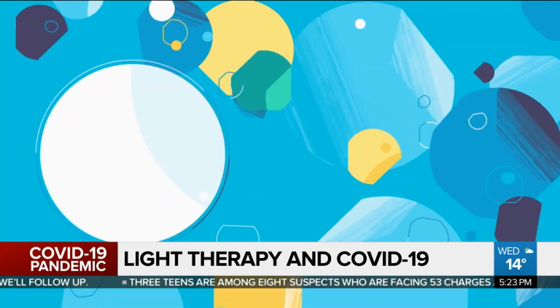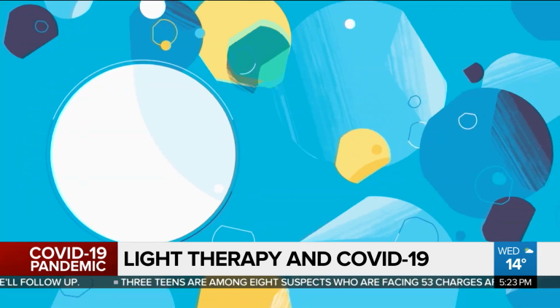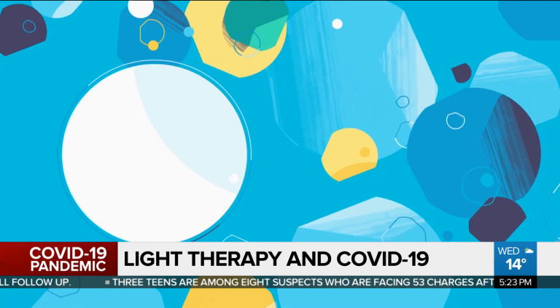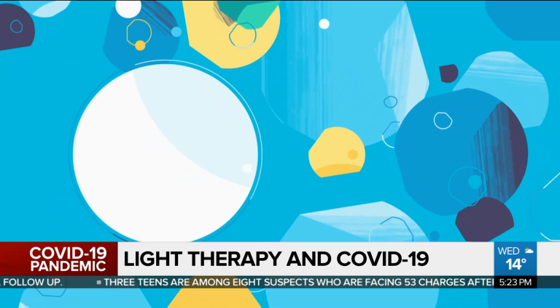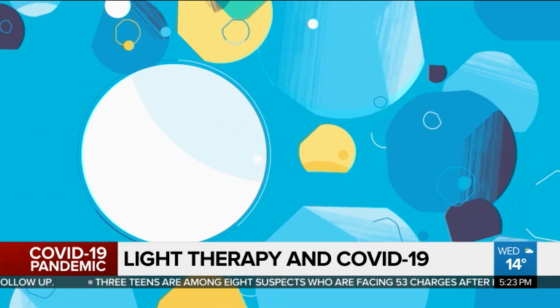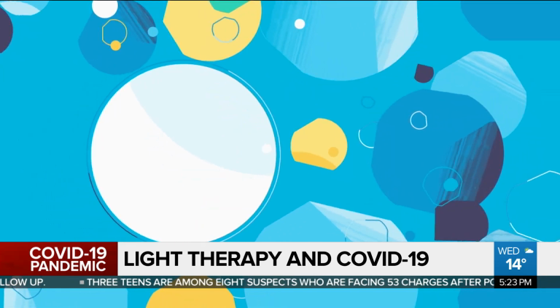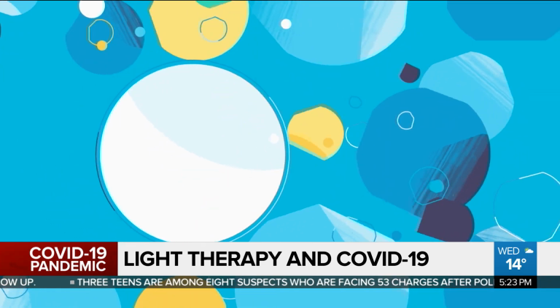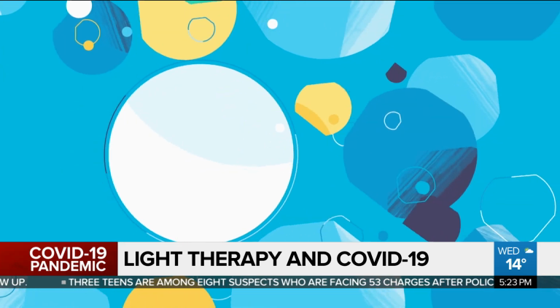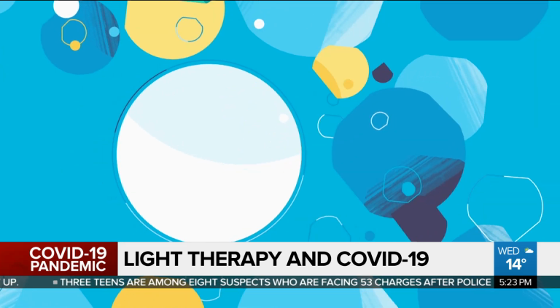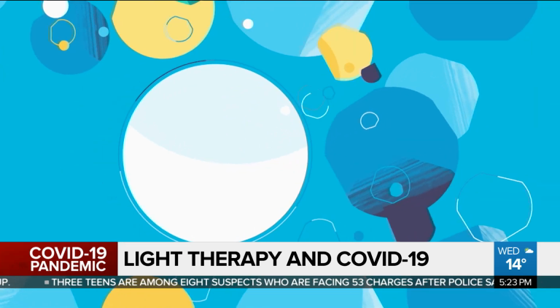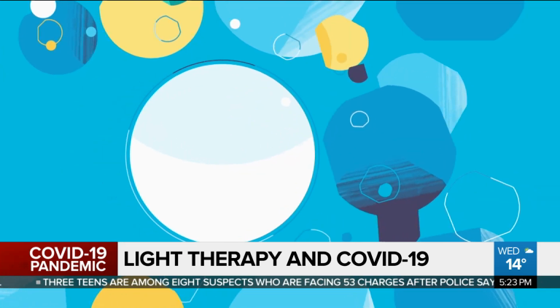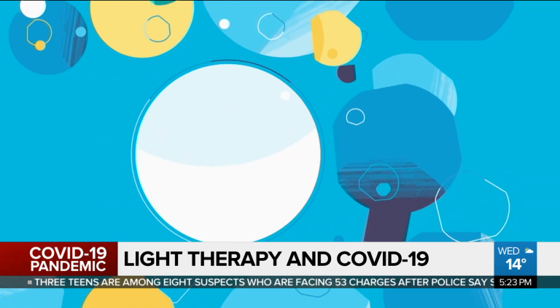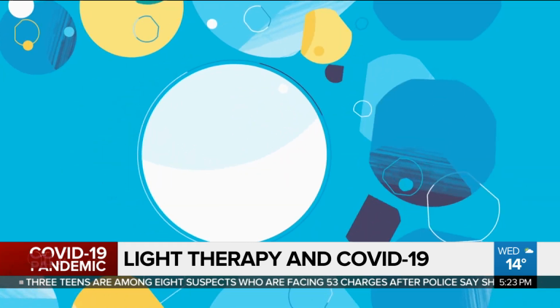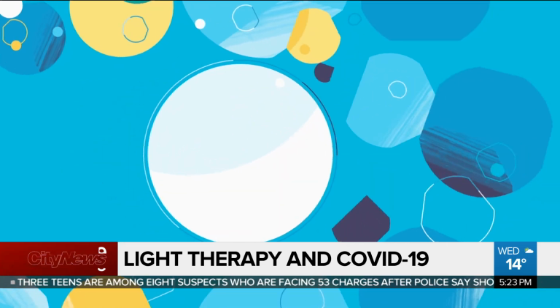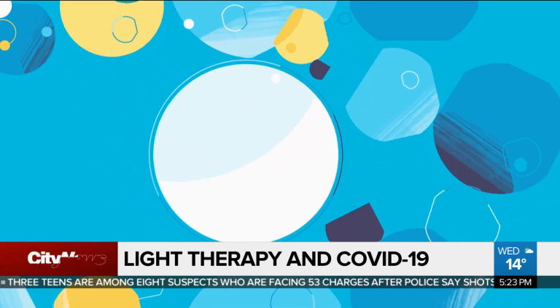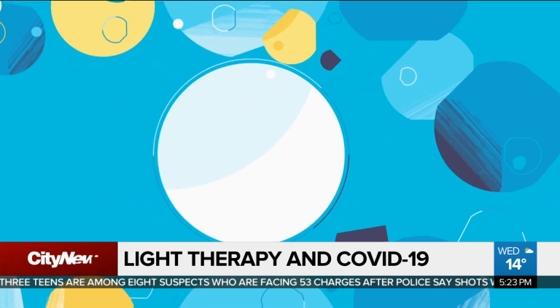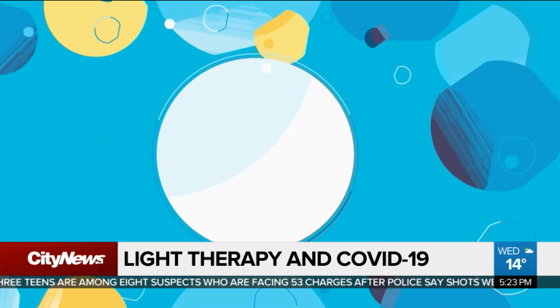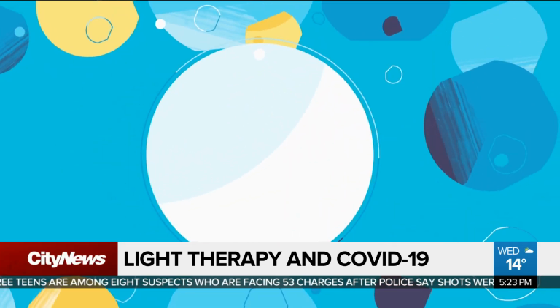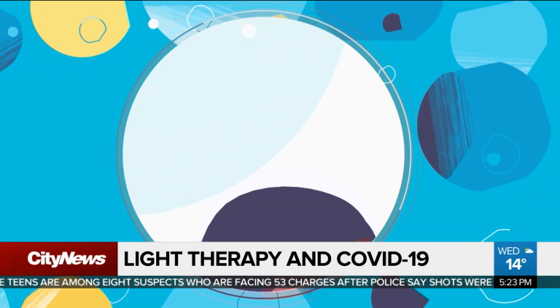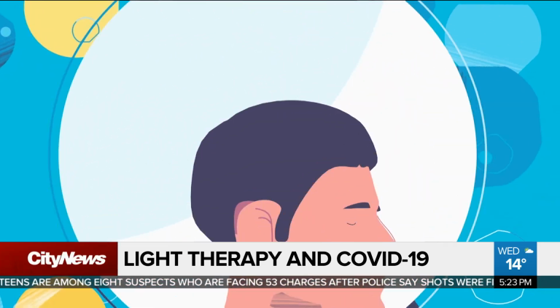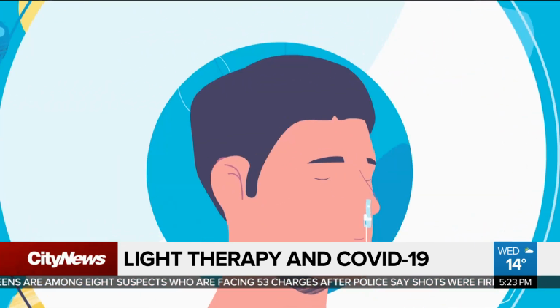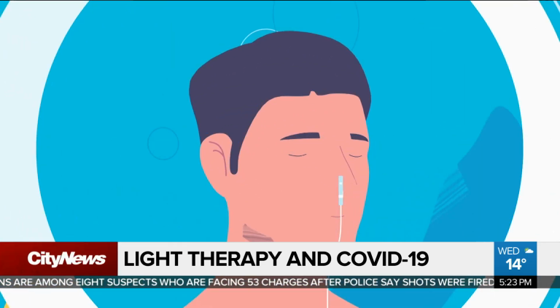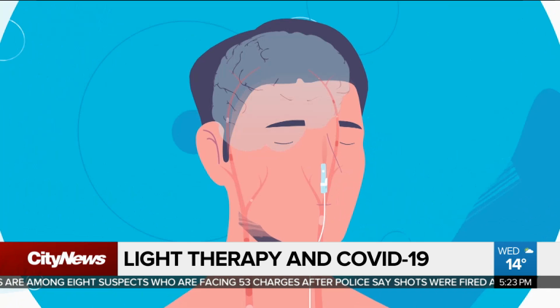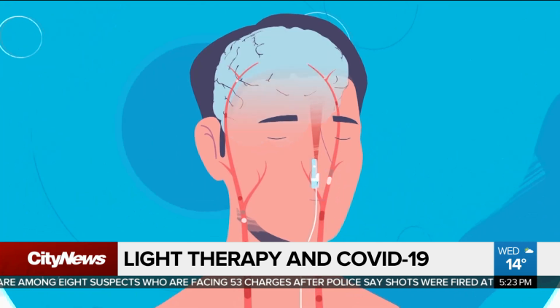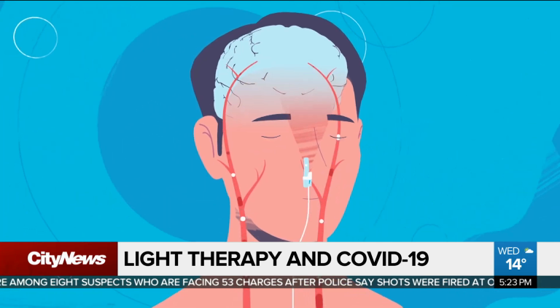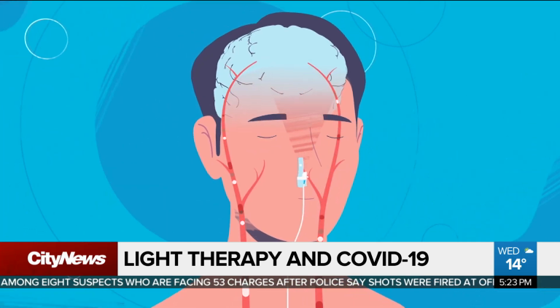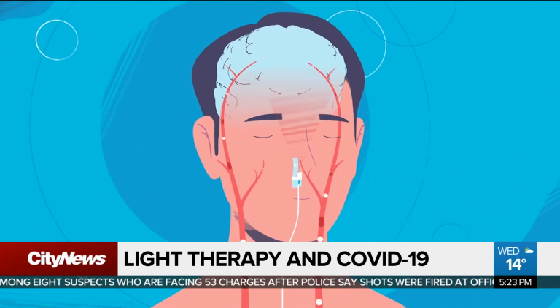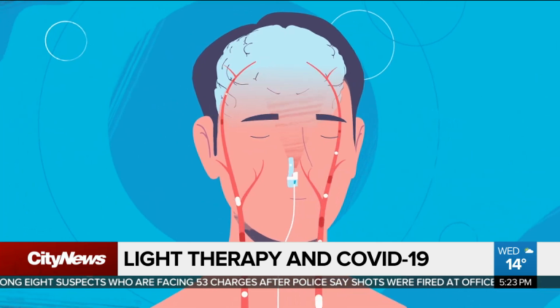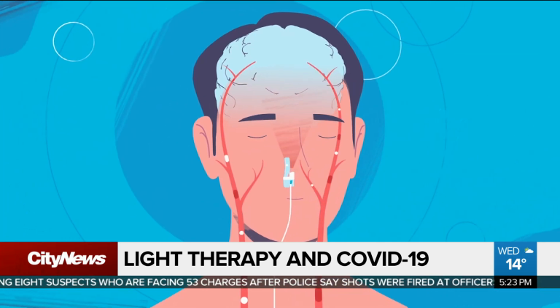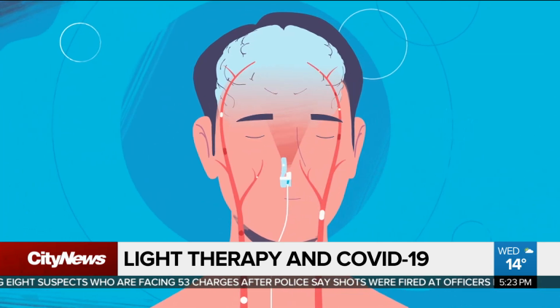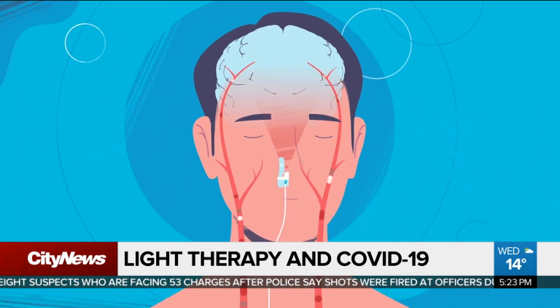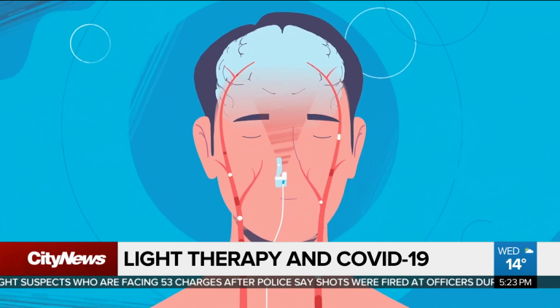Dr. Roy Tingley from Liverpool, Nova Scotia, says he has been using light therapy in a Lyme disease trial, and now he's part of the COVID Light team.